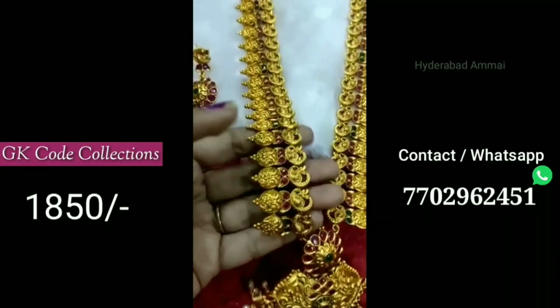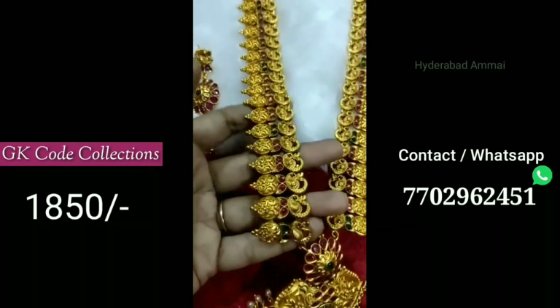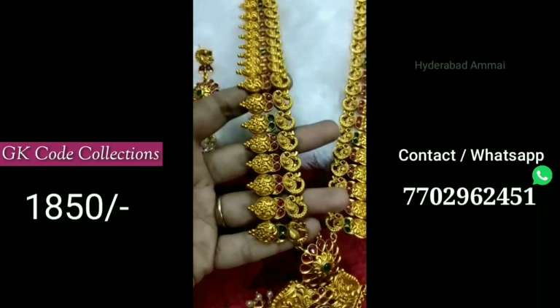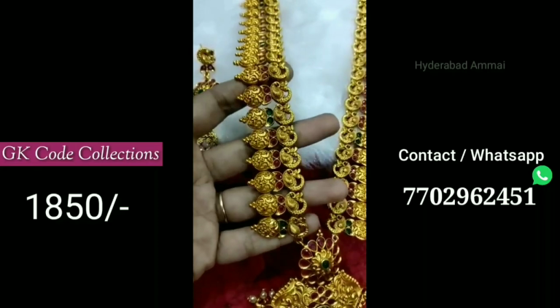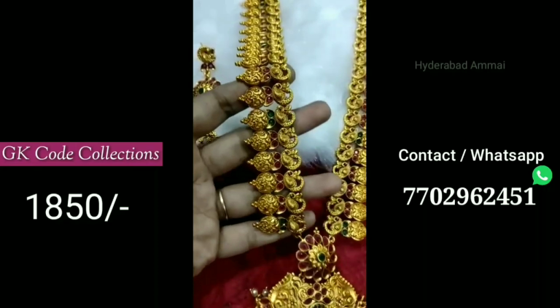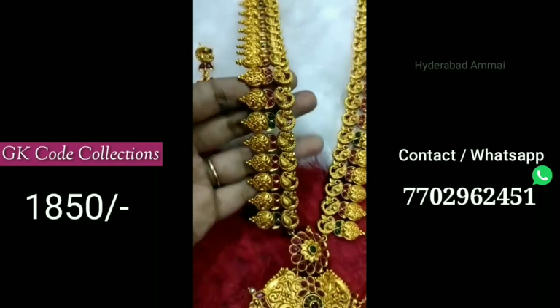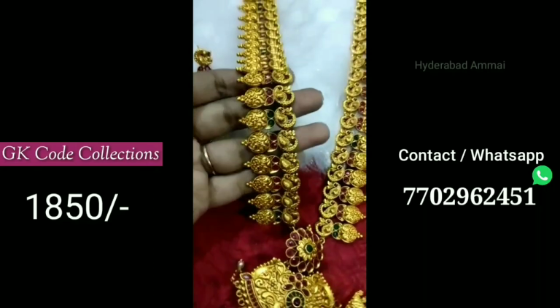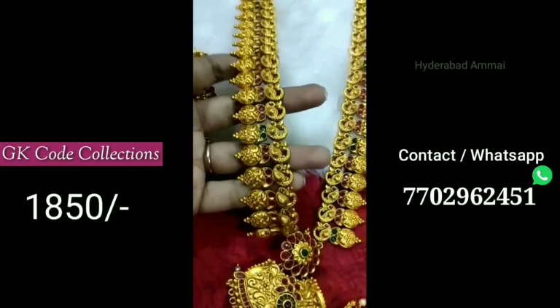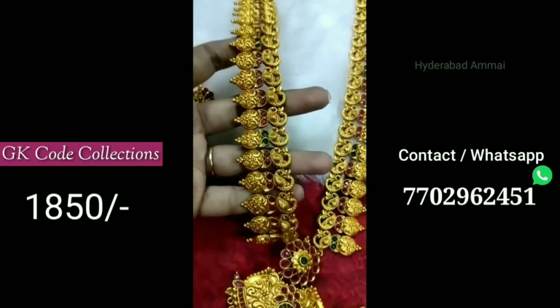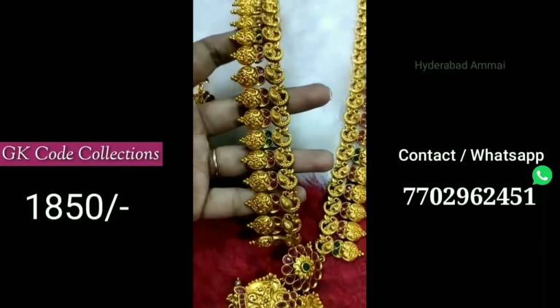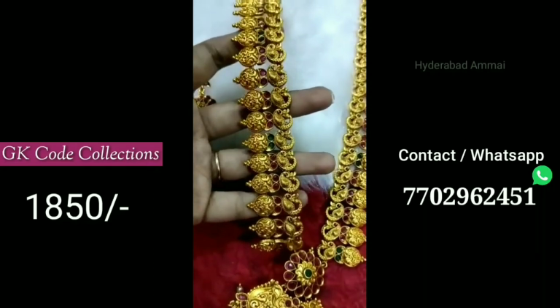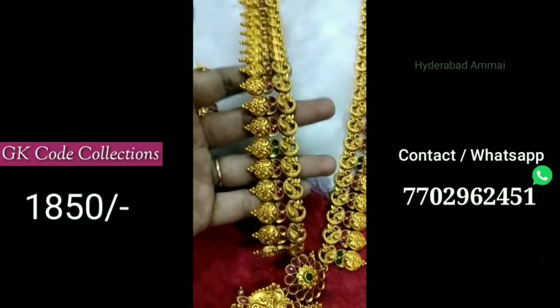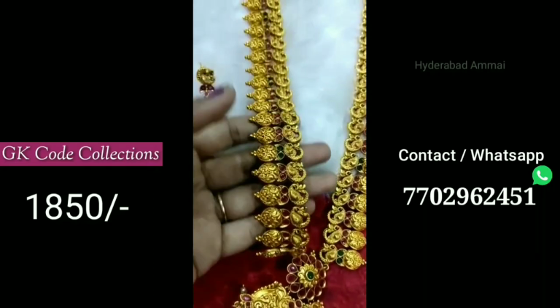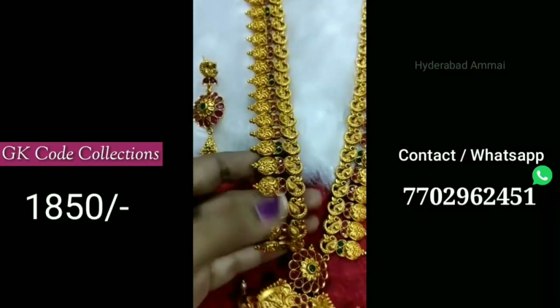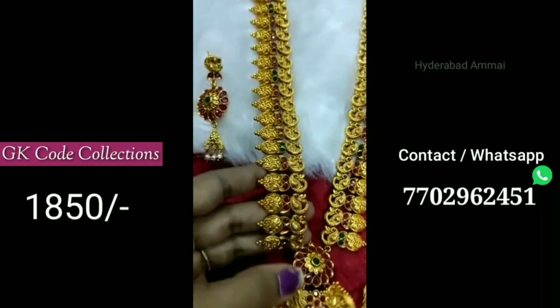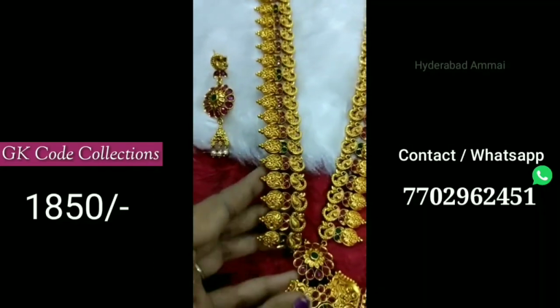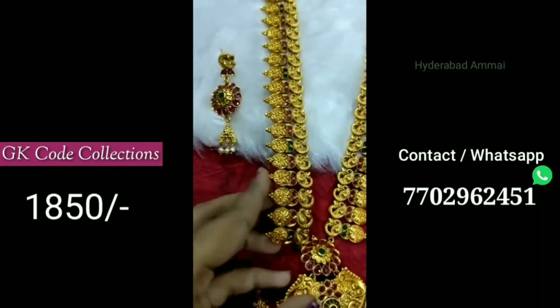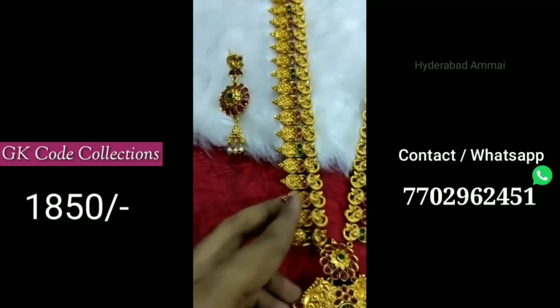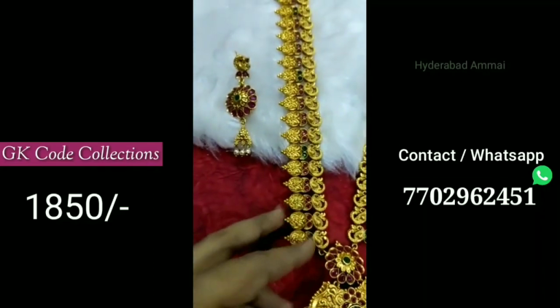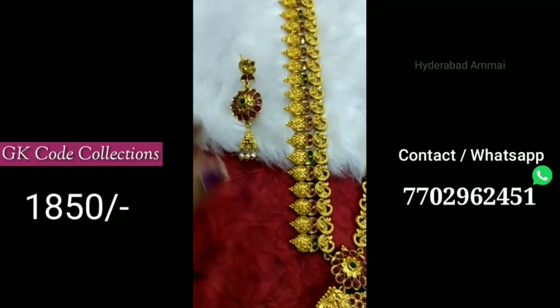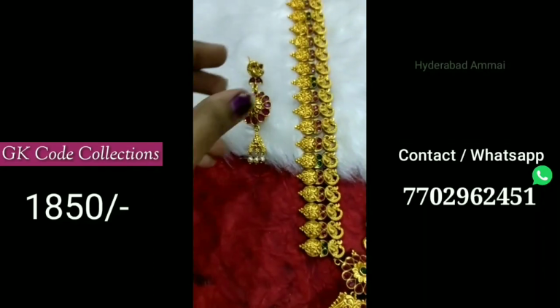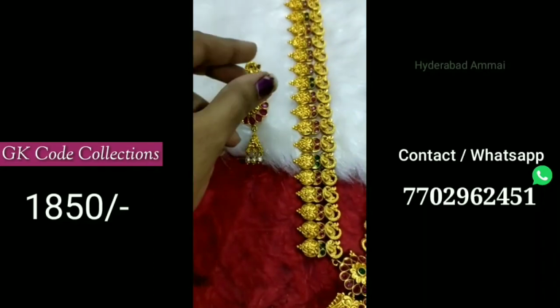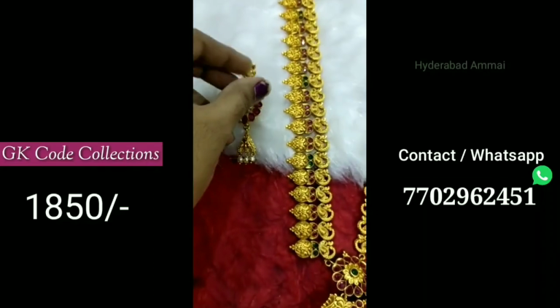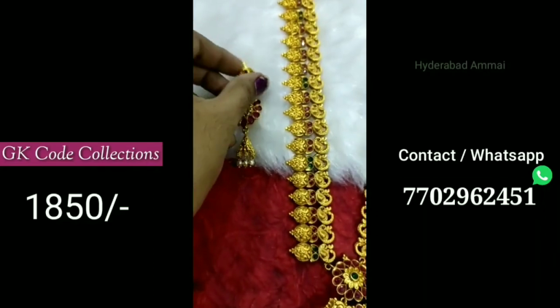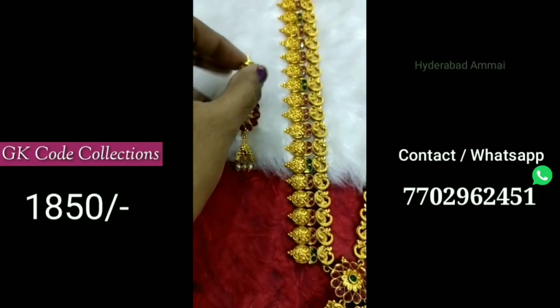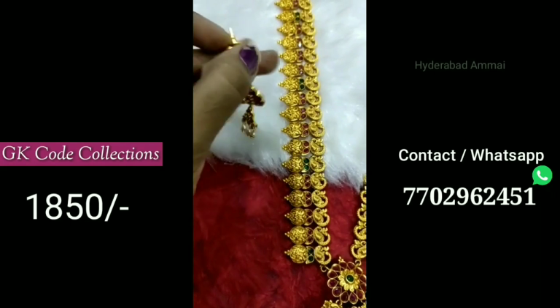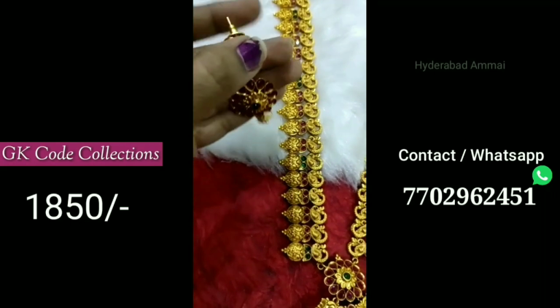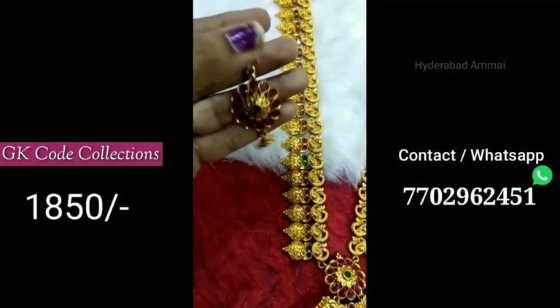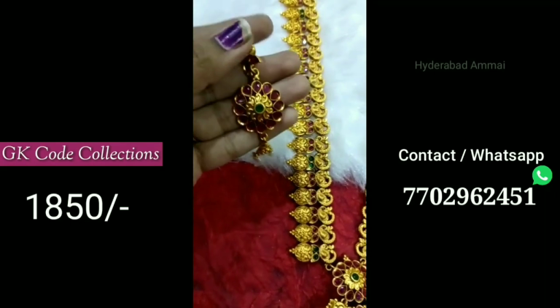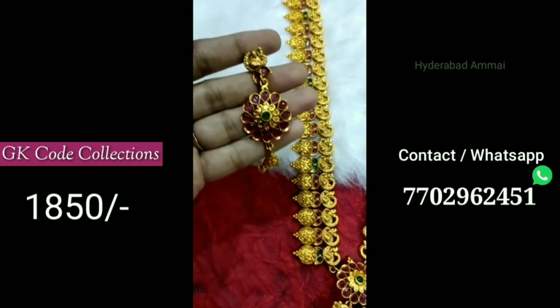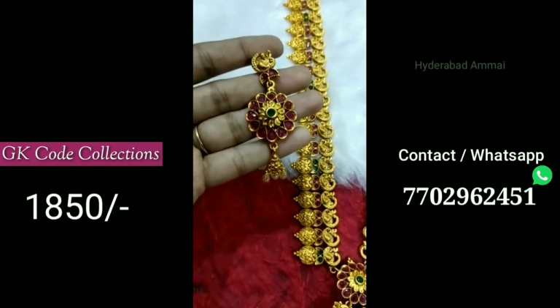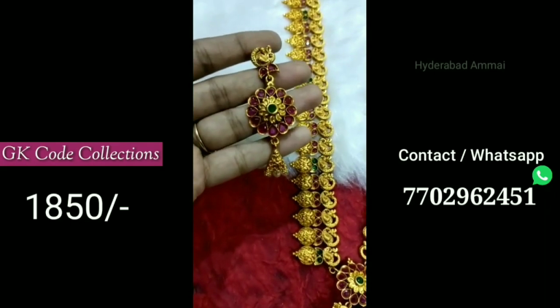I am not going to explain each item to you individually, because there are many prices, items, and jewelry pieces.